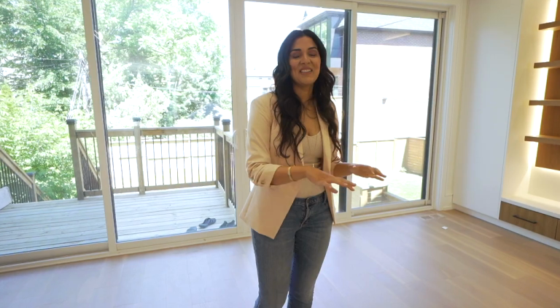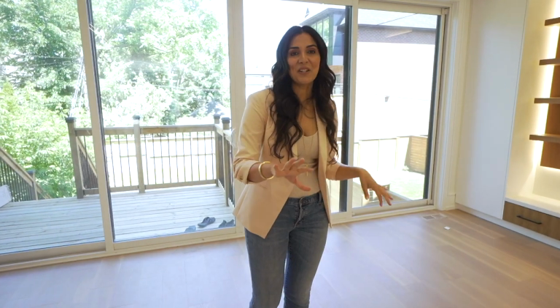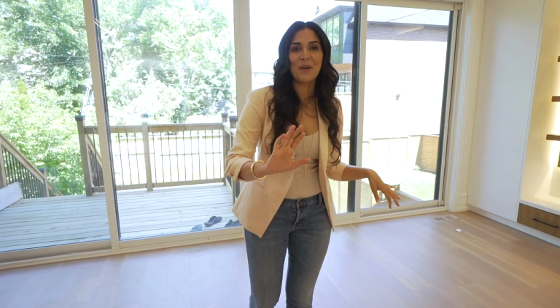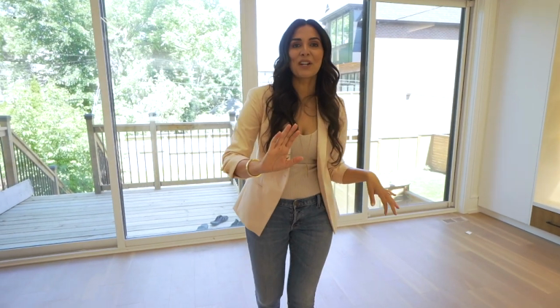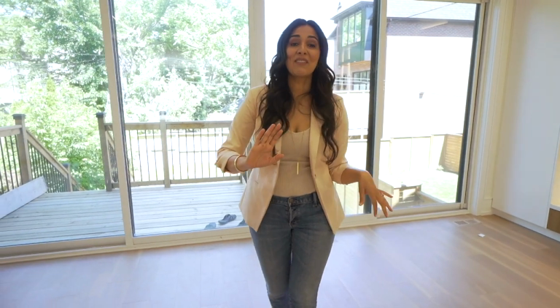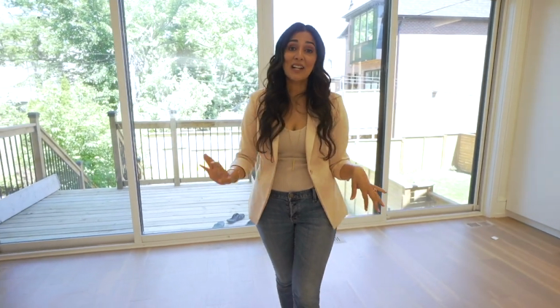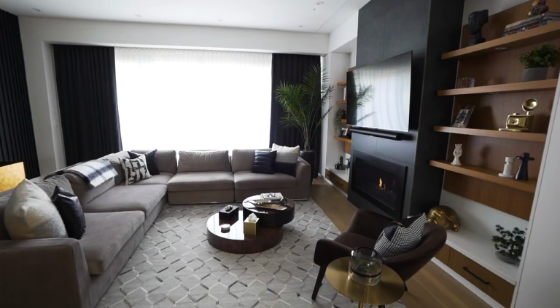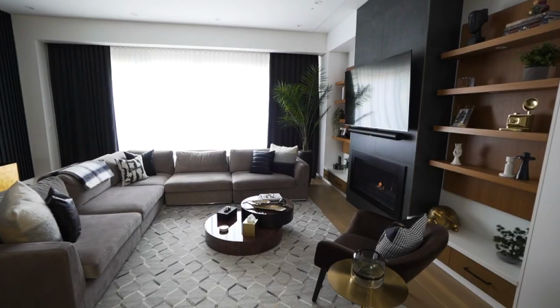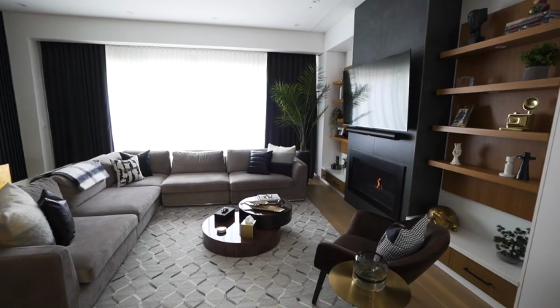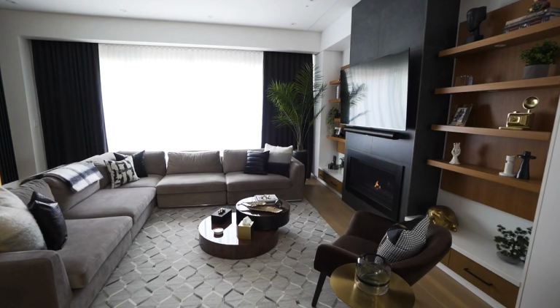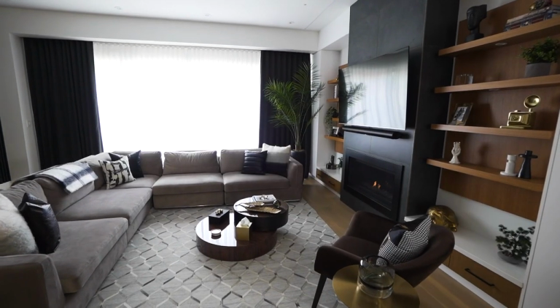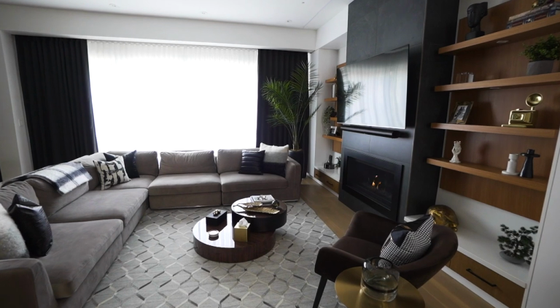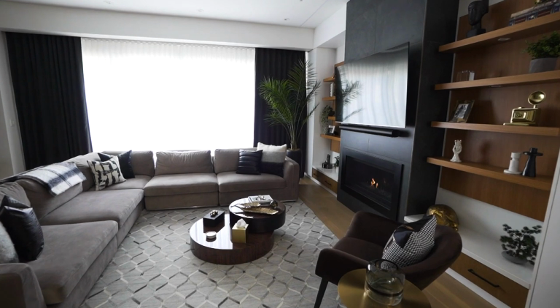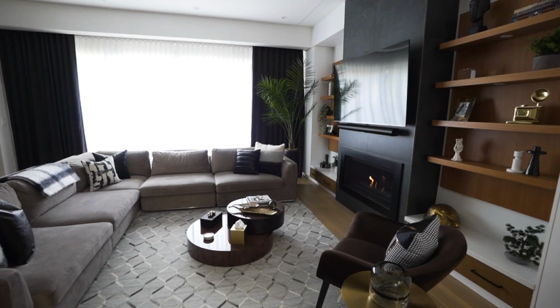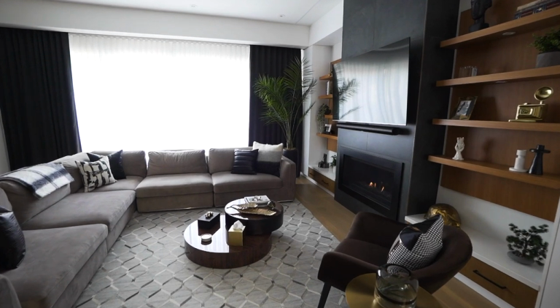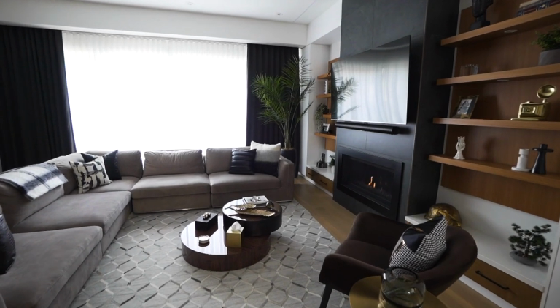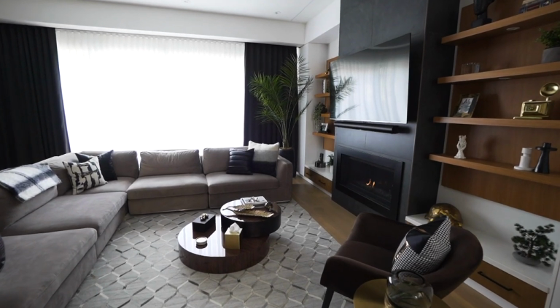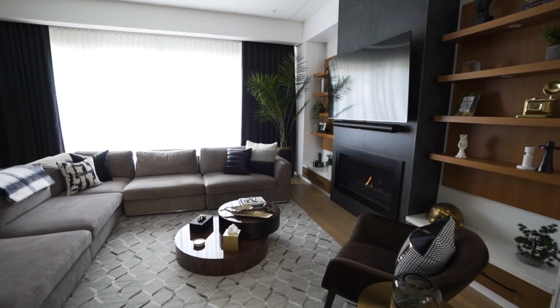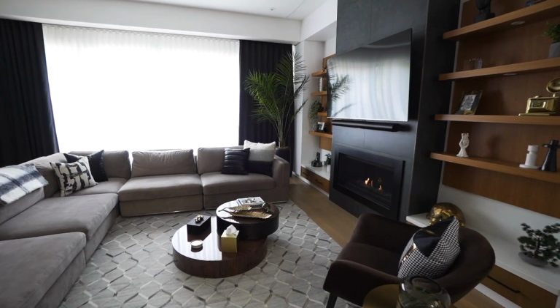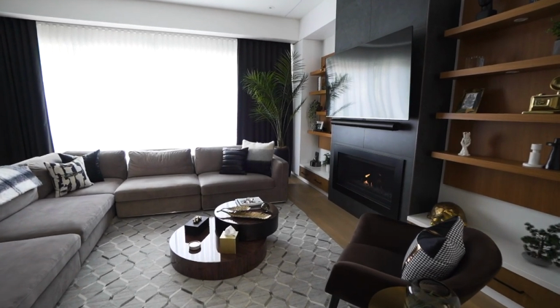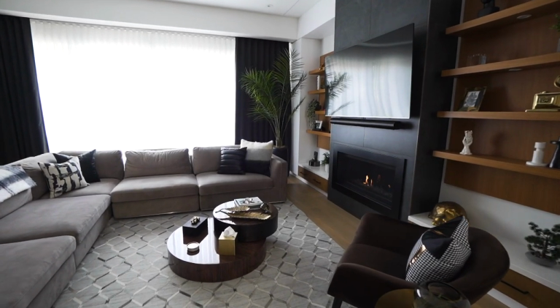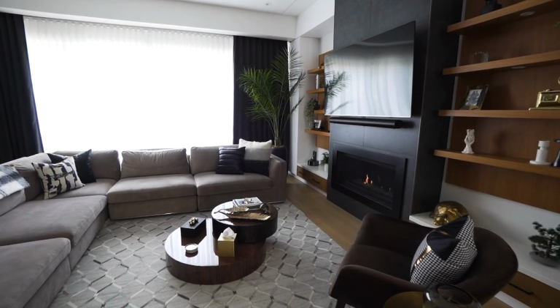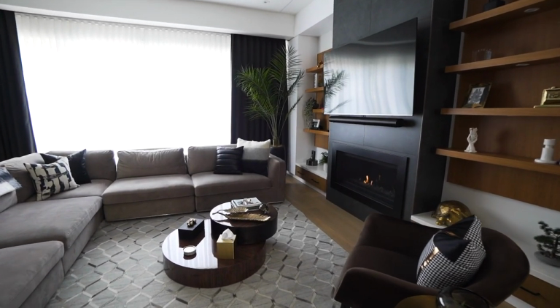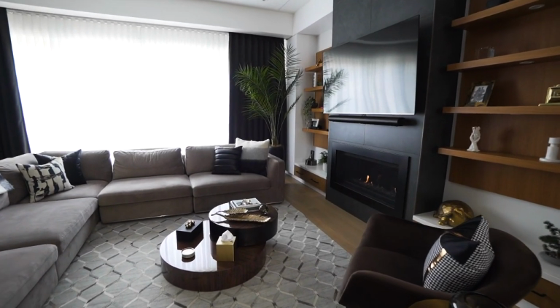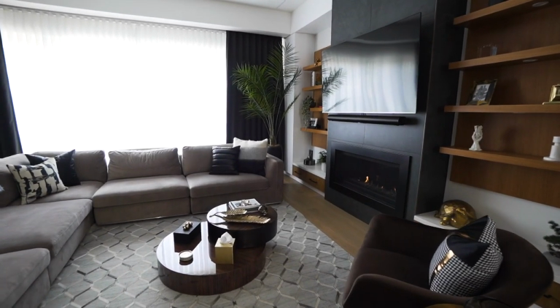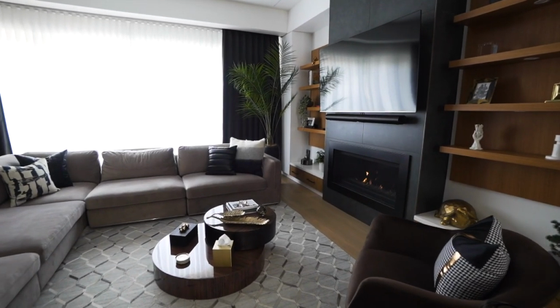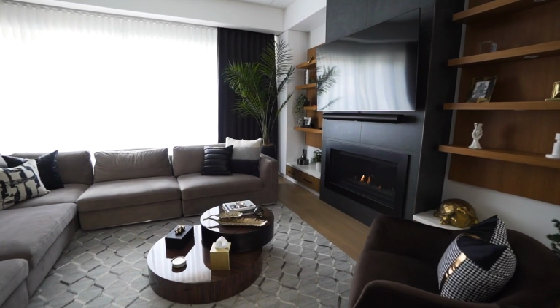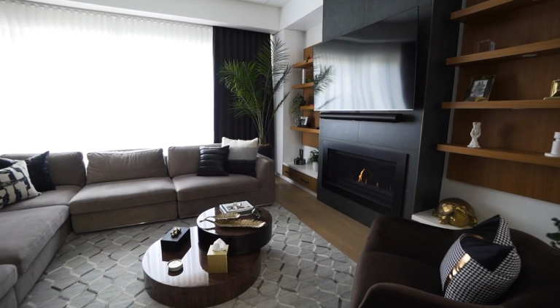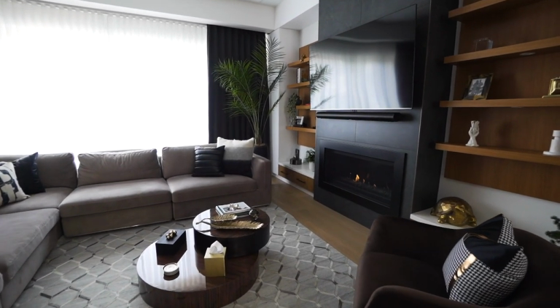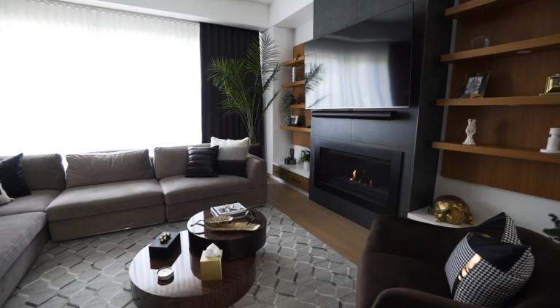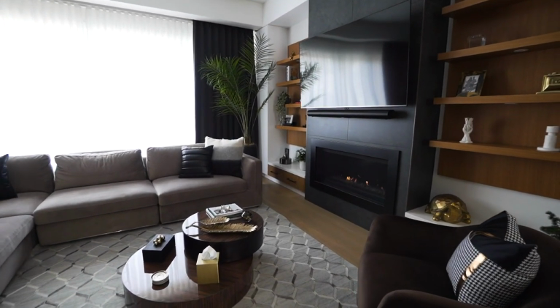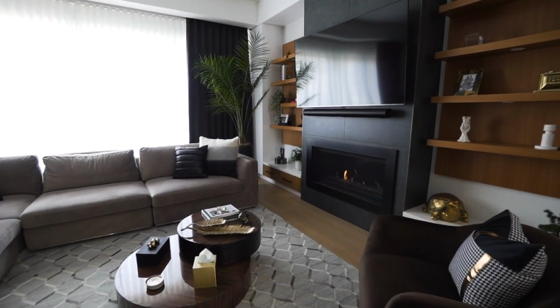In this area we're going to have a sectional, a coffee table, a rug, and beautiful throw pillows, and it's really going to come together nicely.